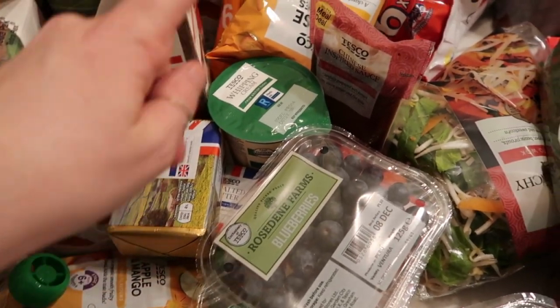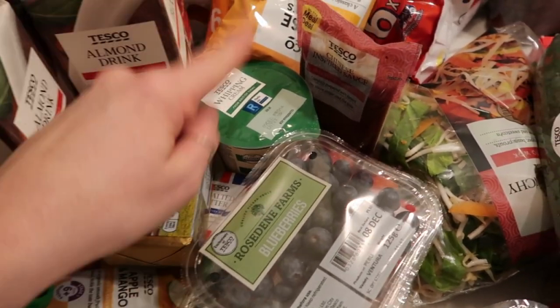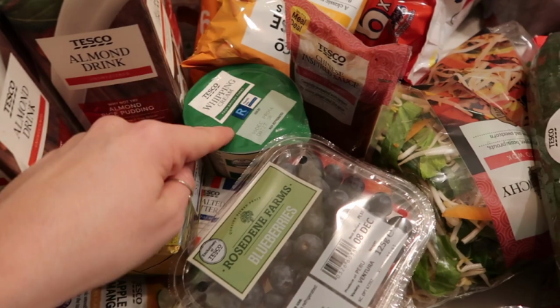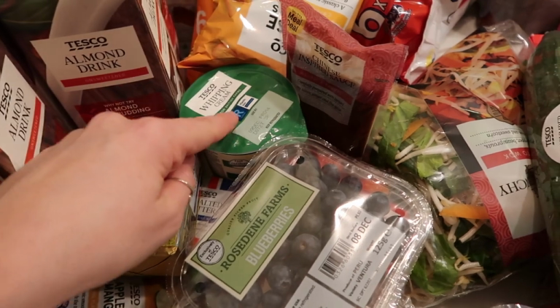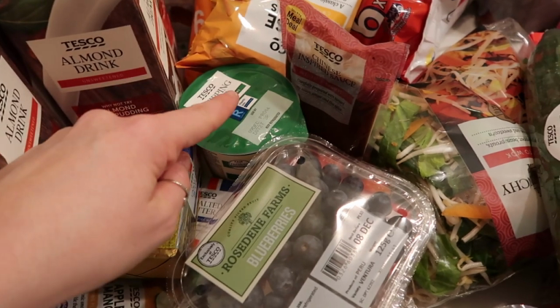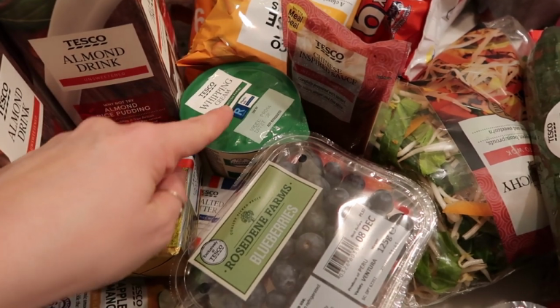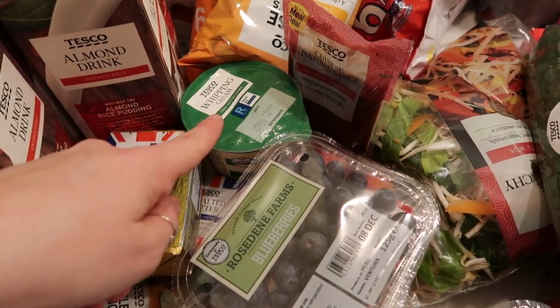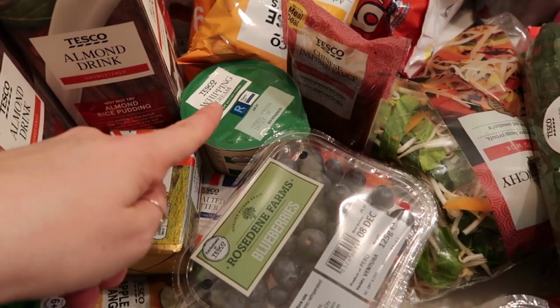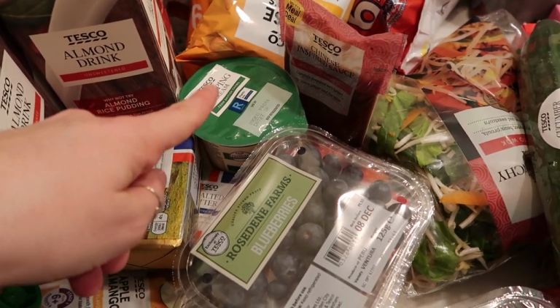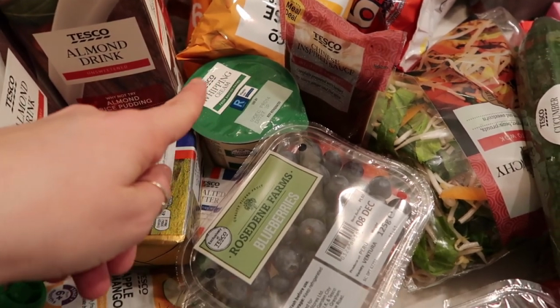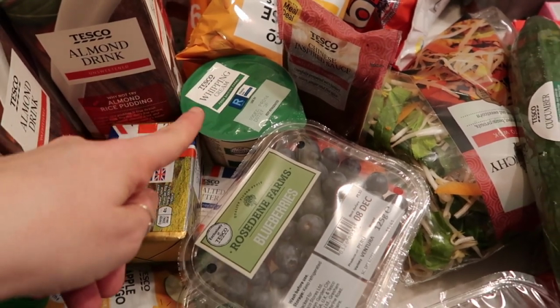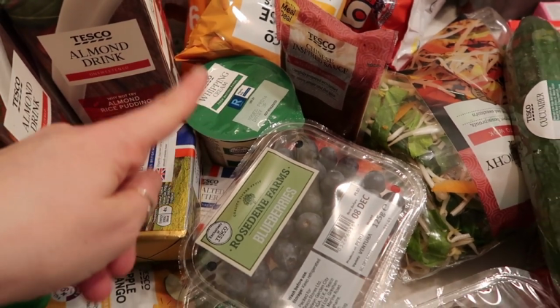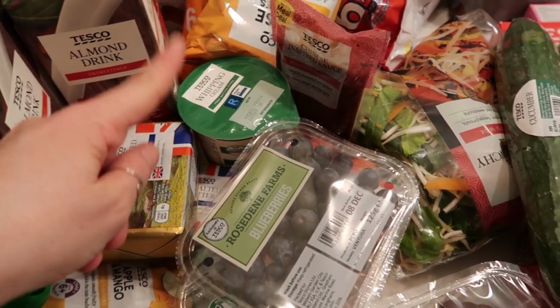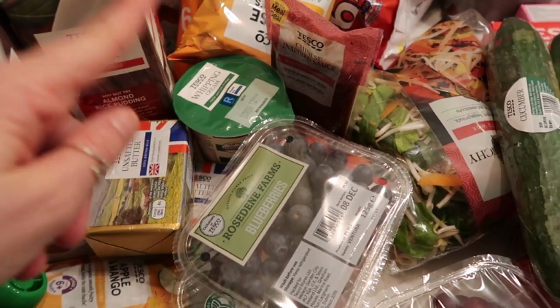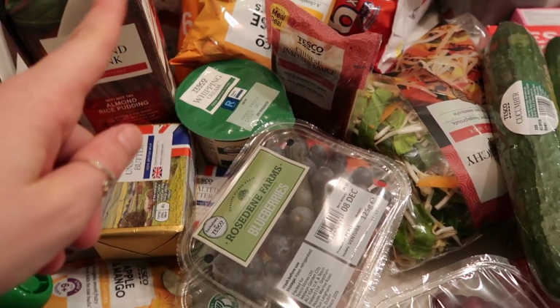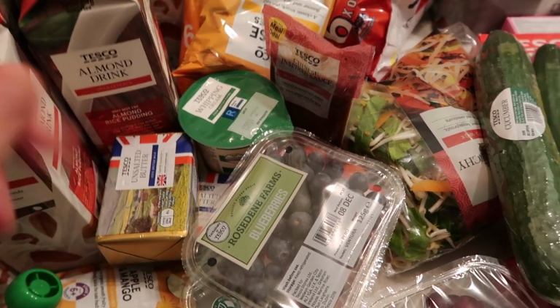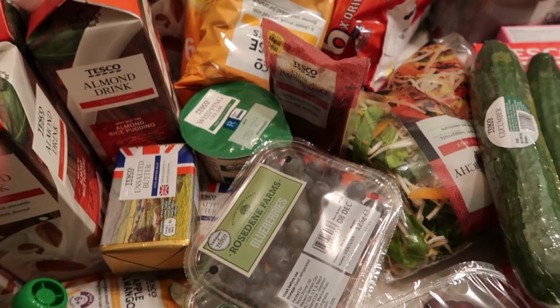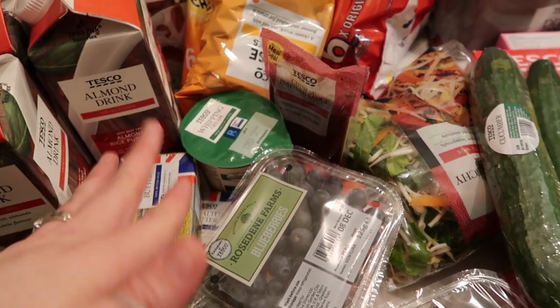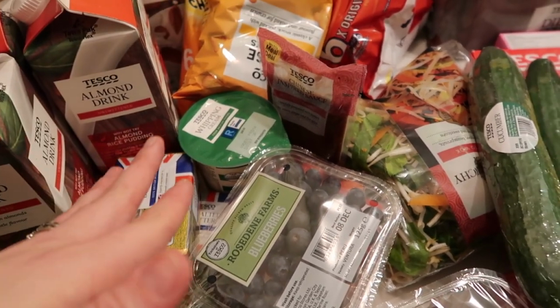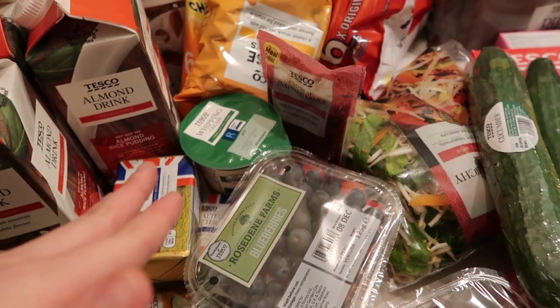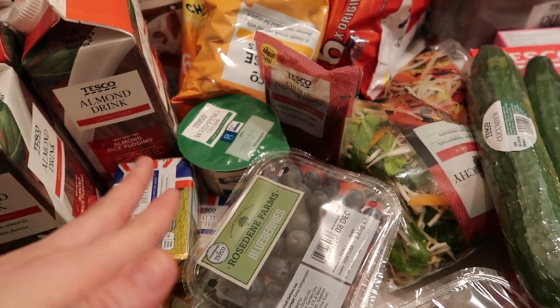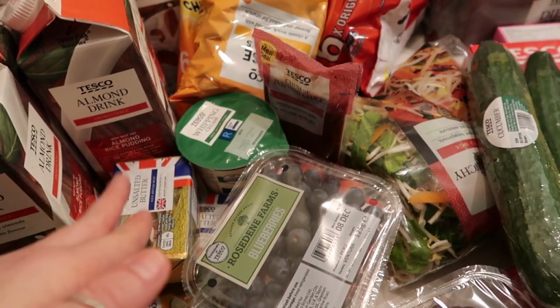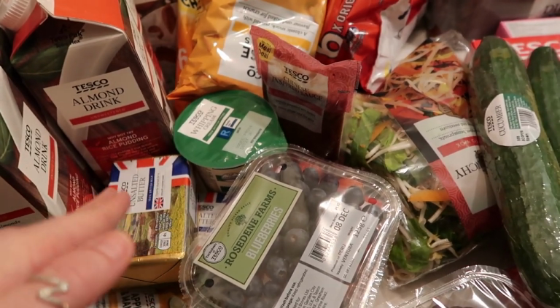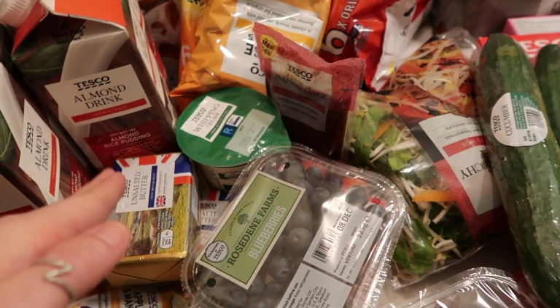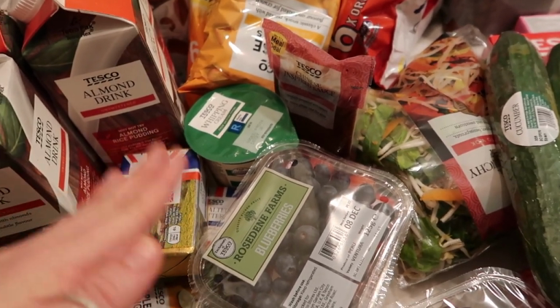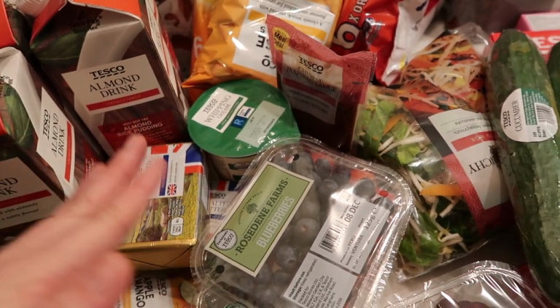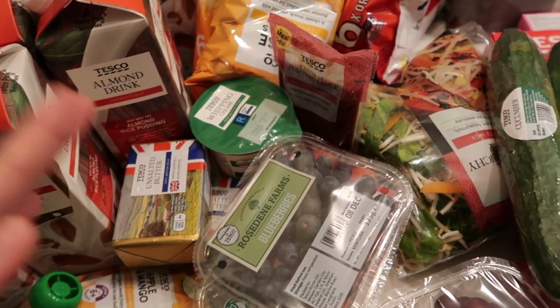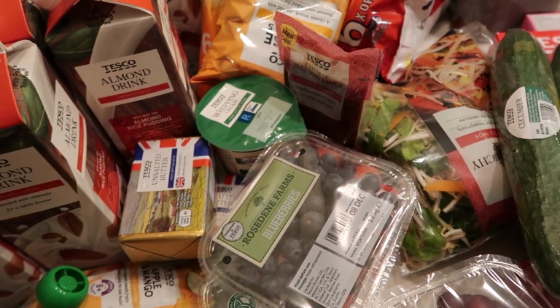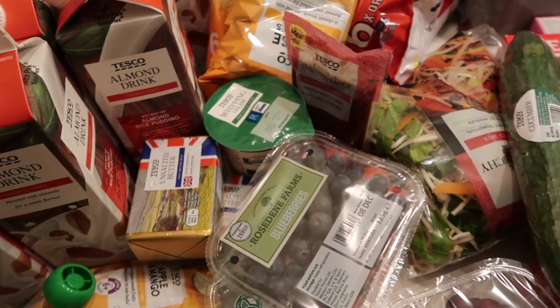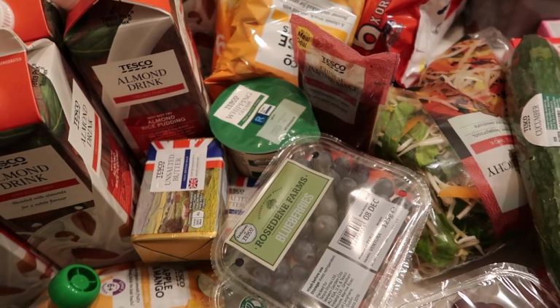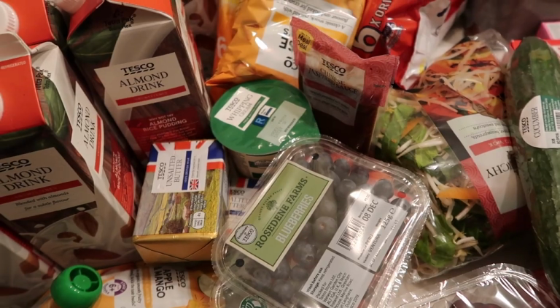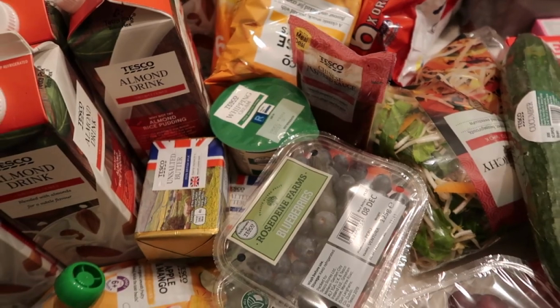We've got unsalted butter for baking and to make mac and cheese — that's also what the whipping cream is for. The kids have been requesting mac and cheese so I'm going to try and make some.